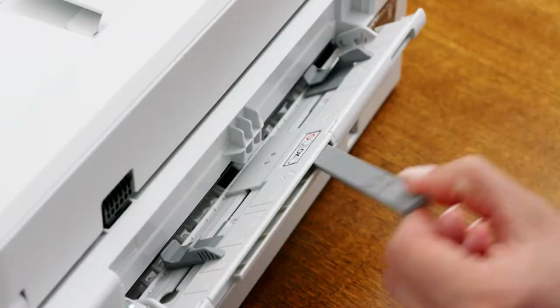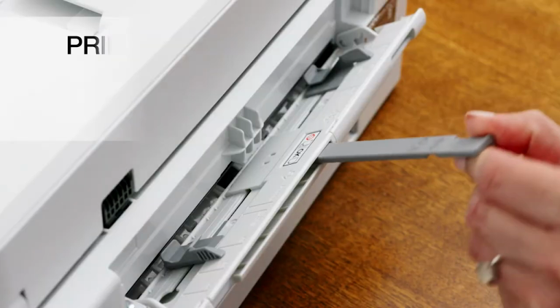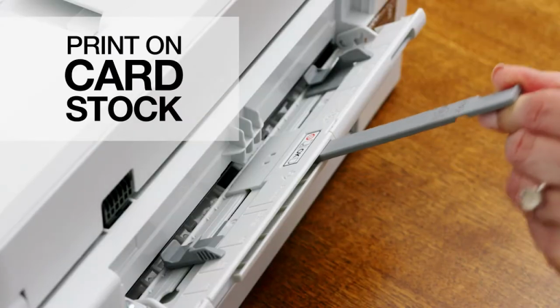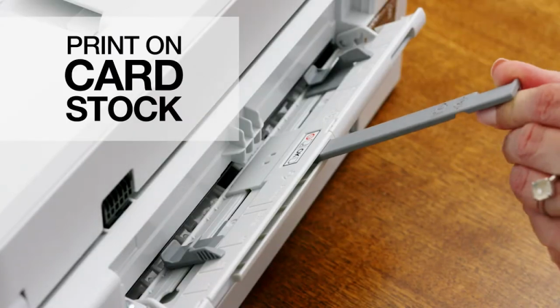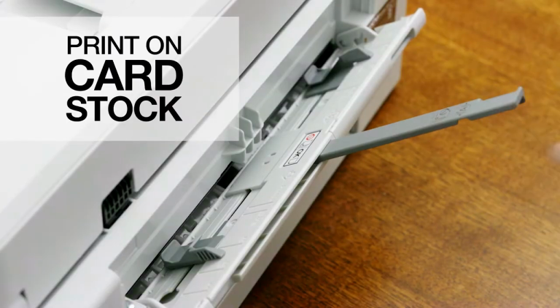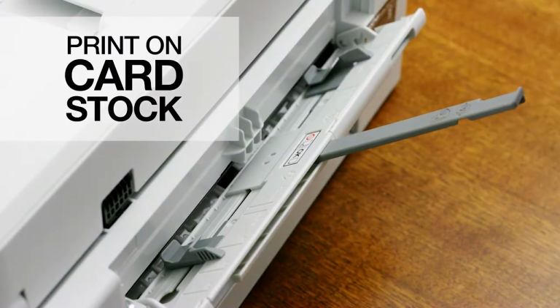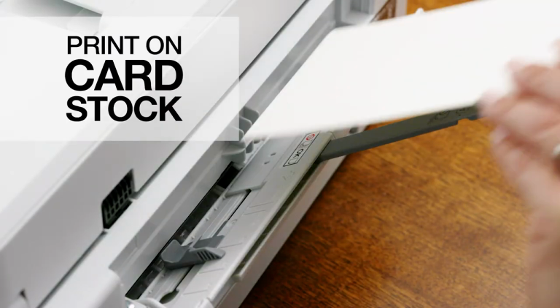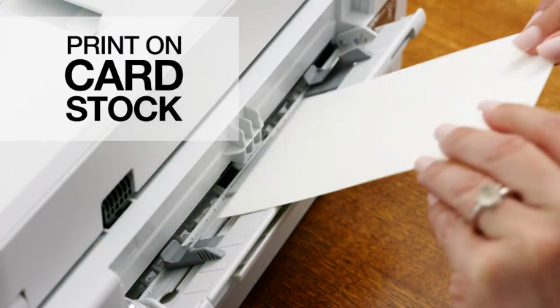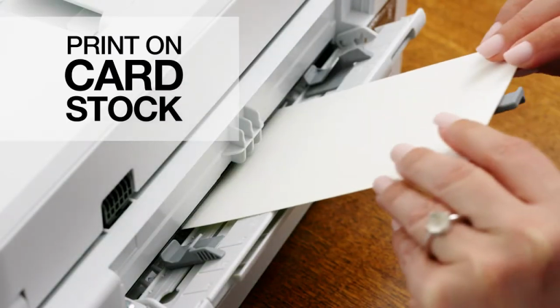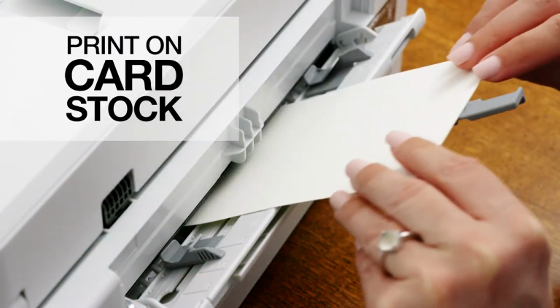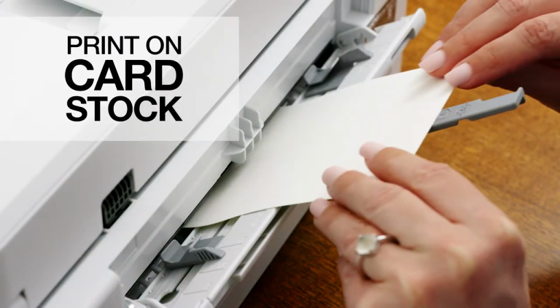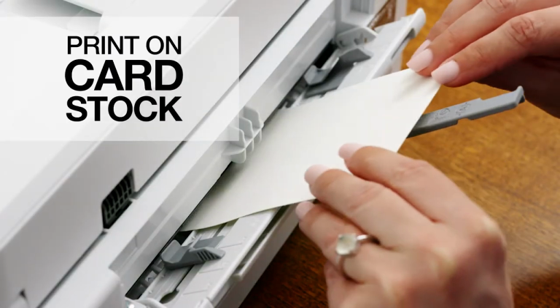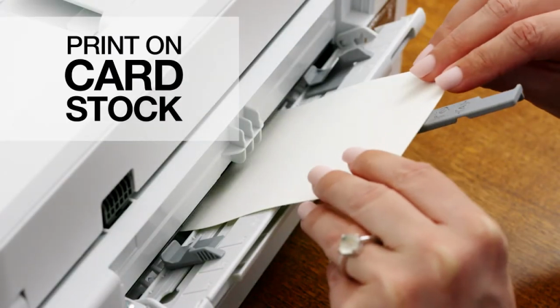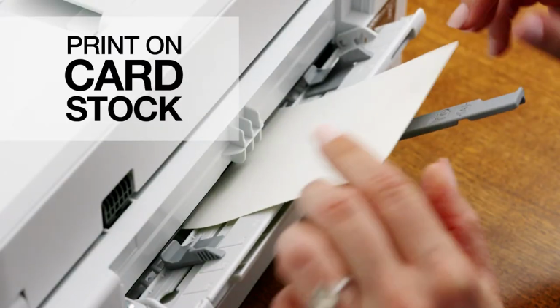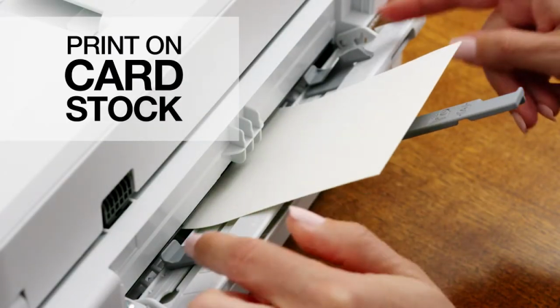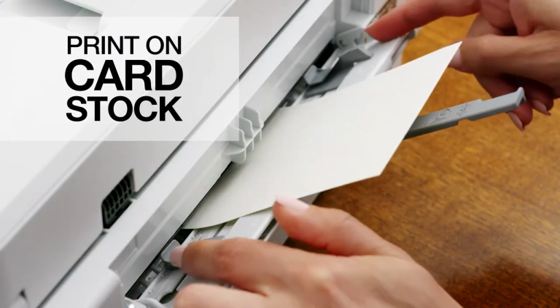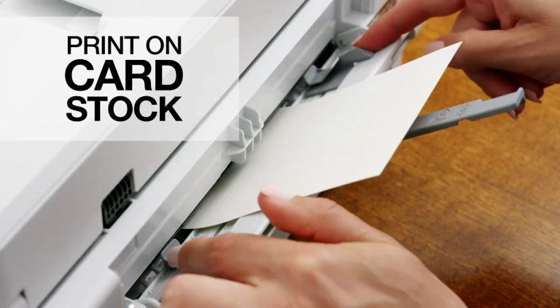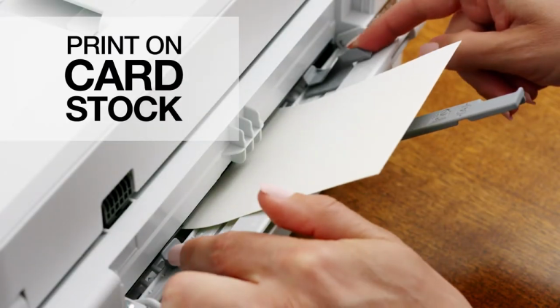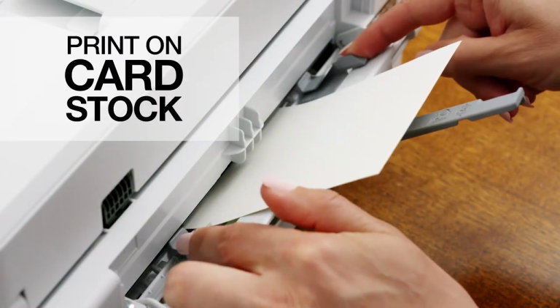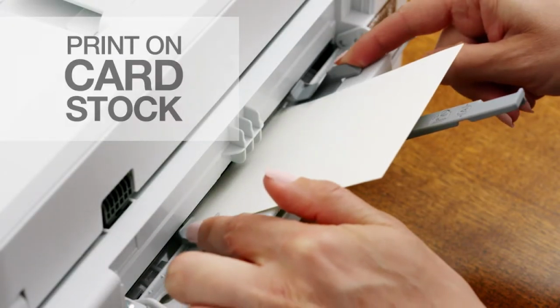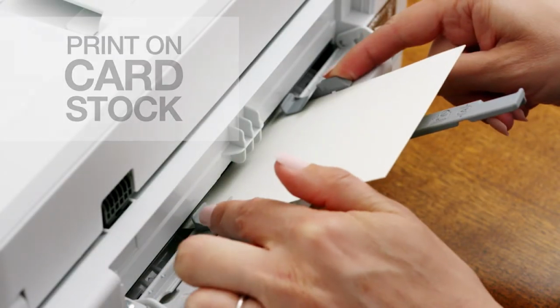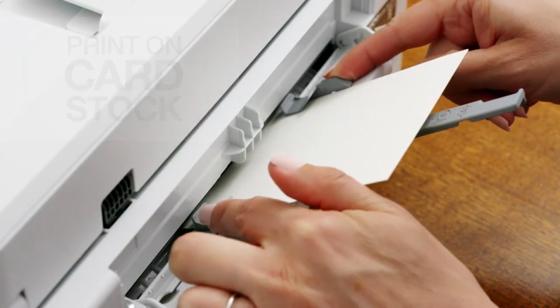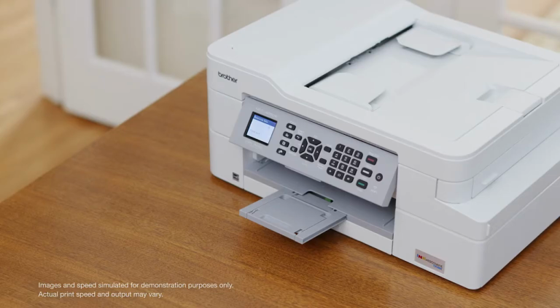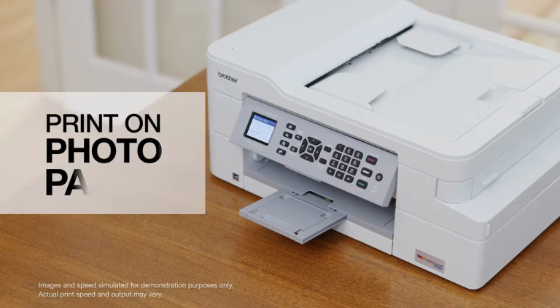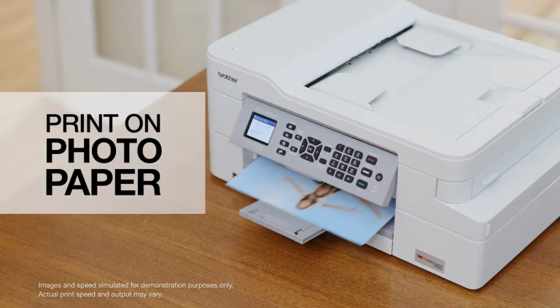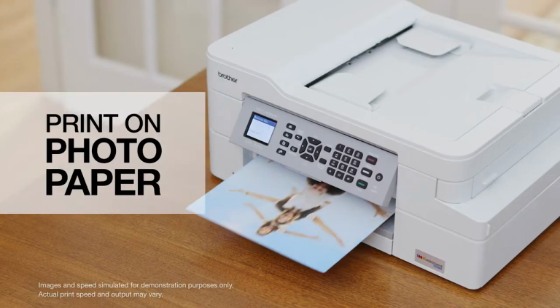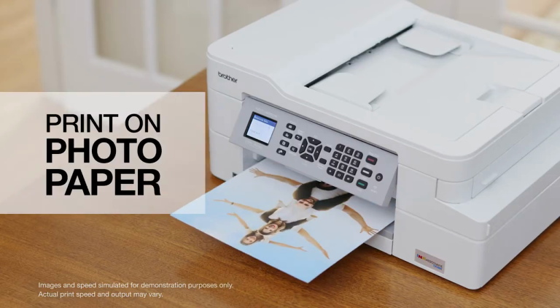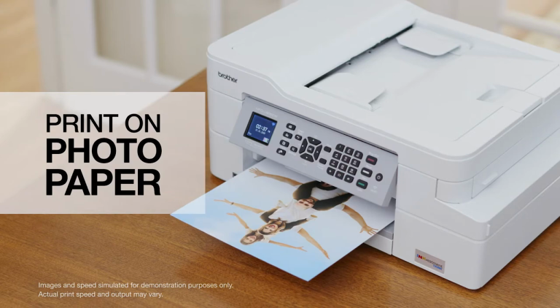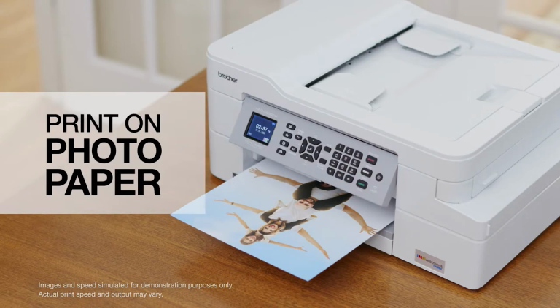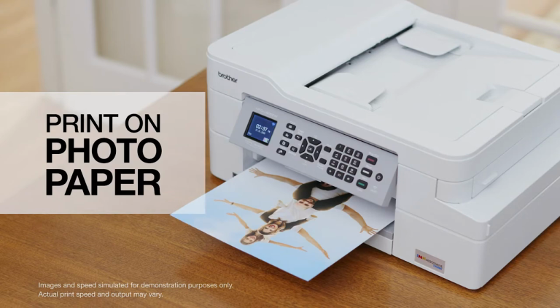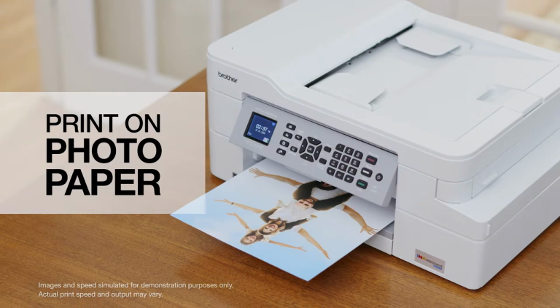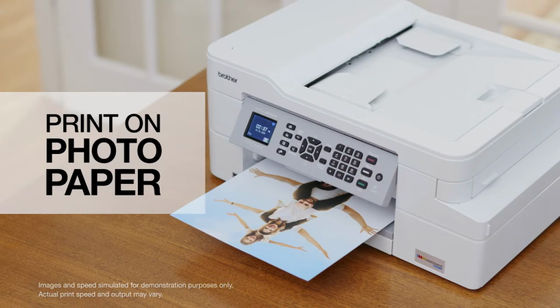The adjustable paper and bypass trays enable you to print on cardstock, envelopes, photo paper, and more.